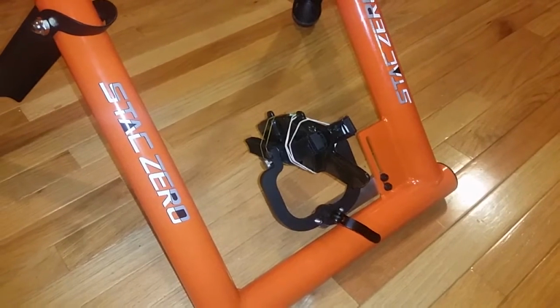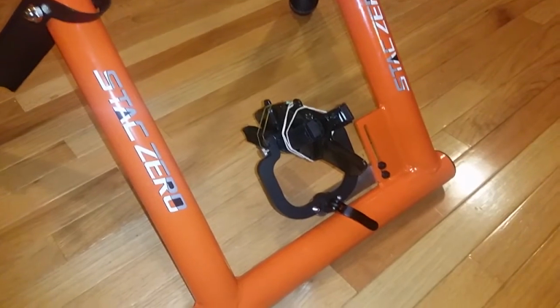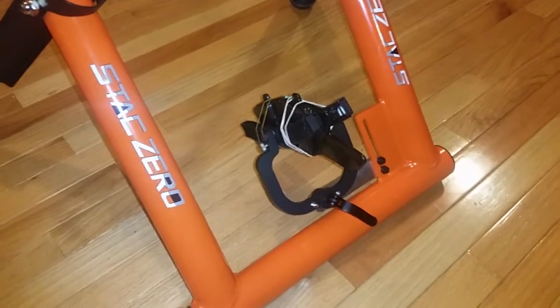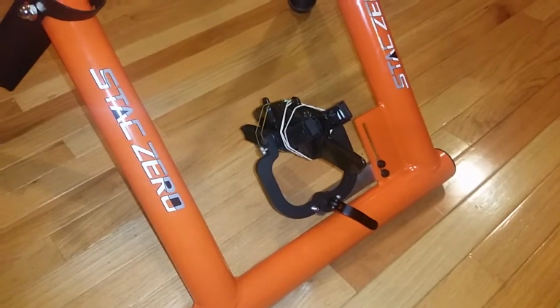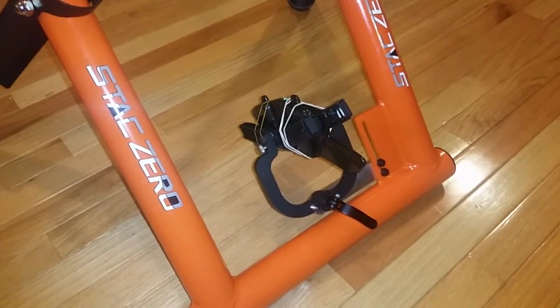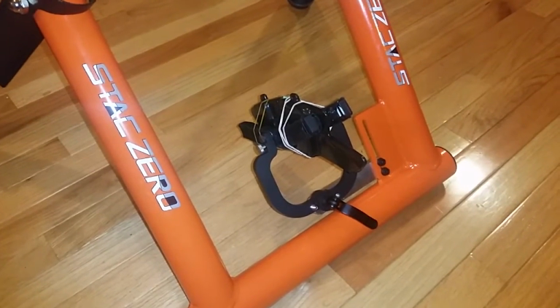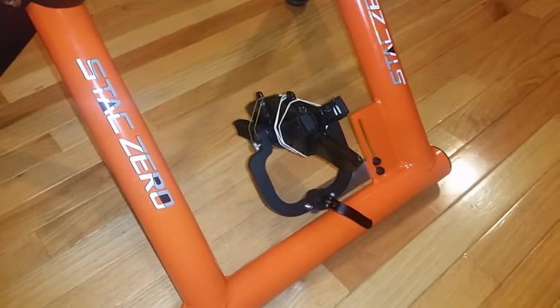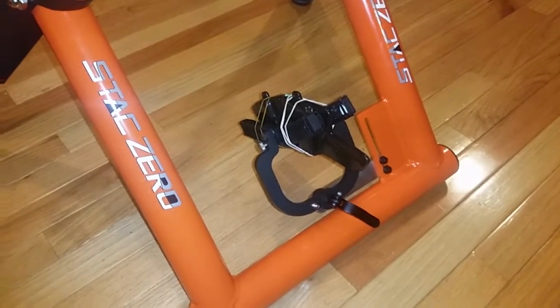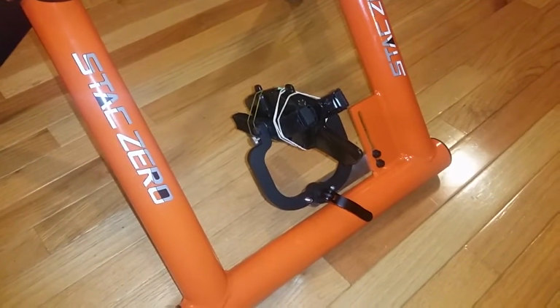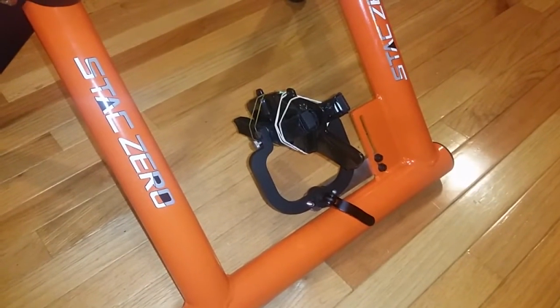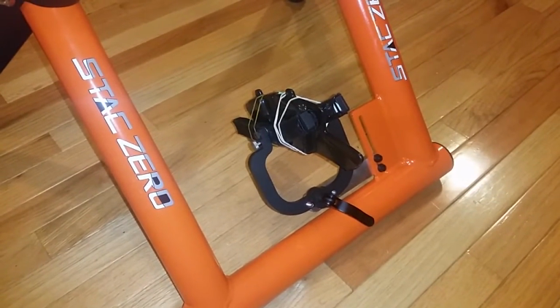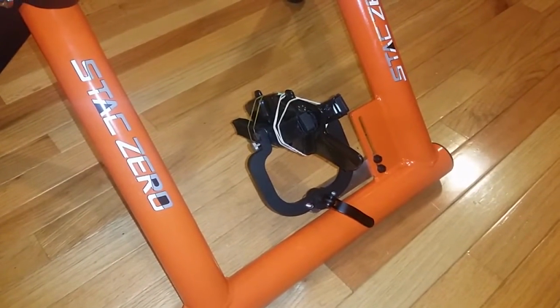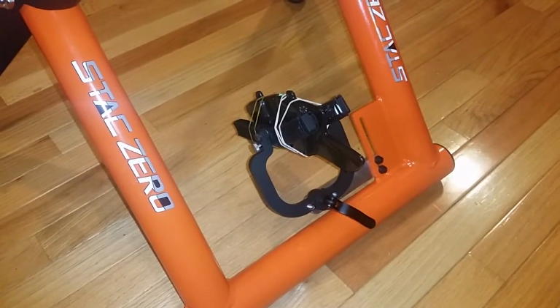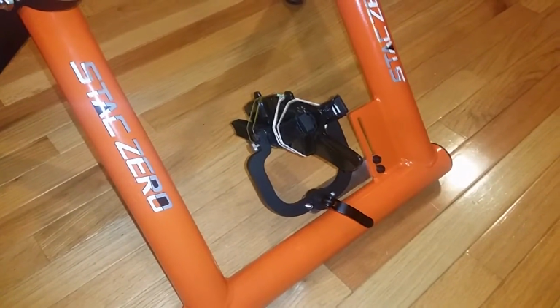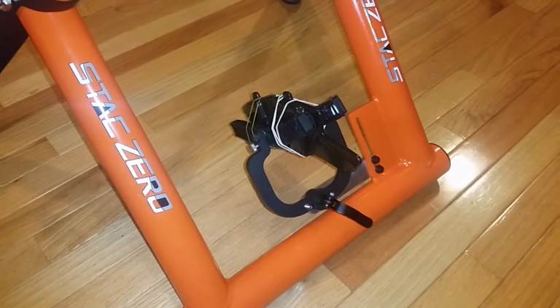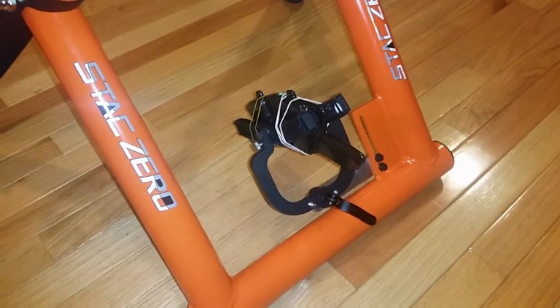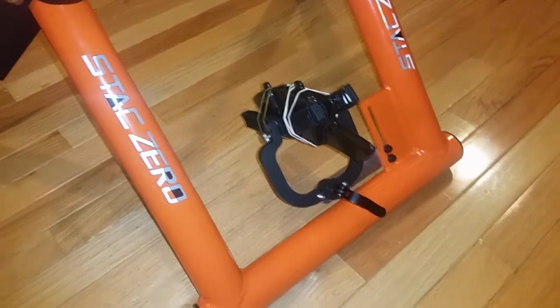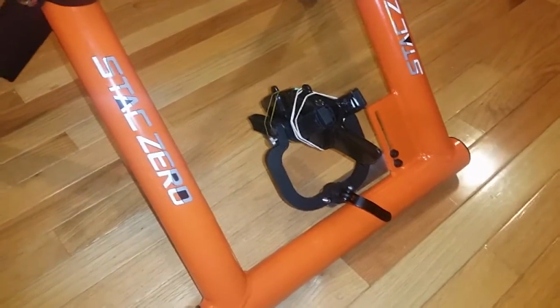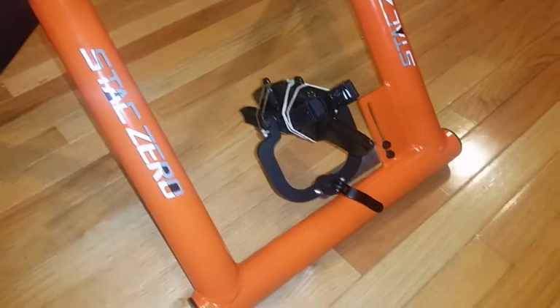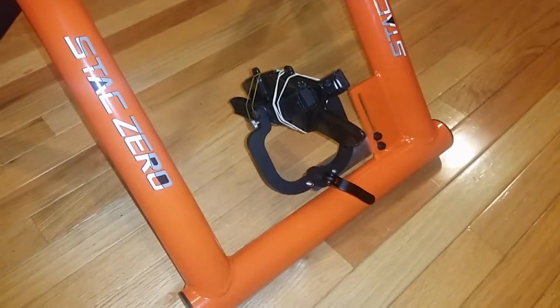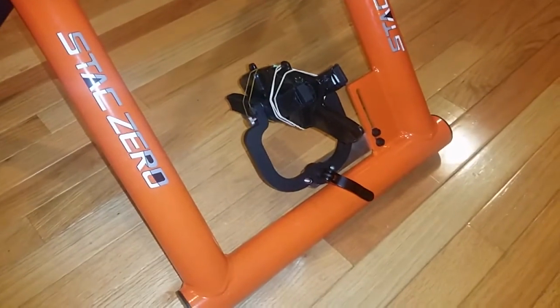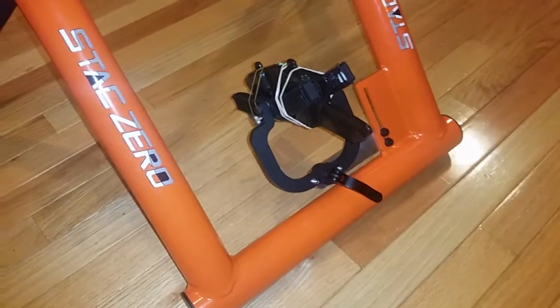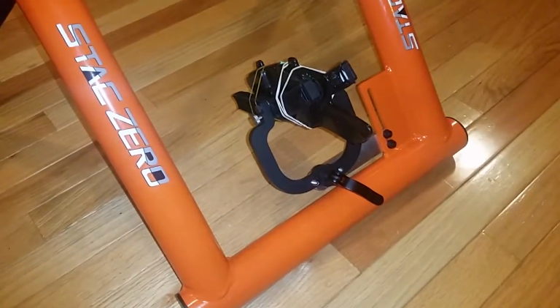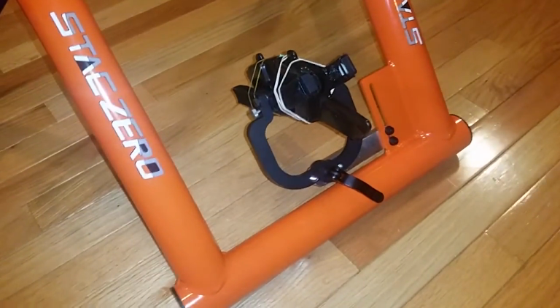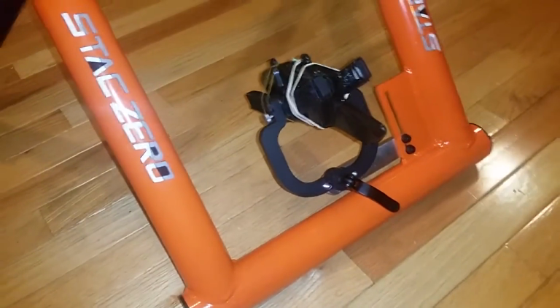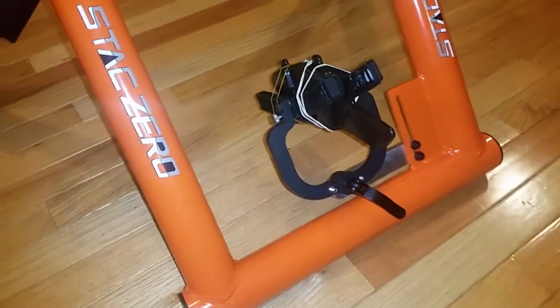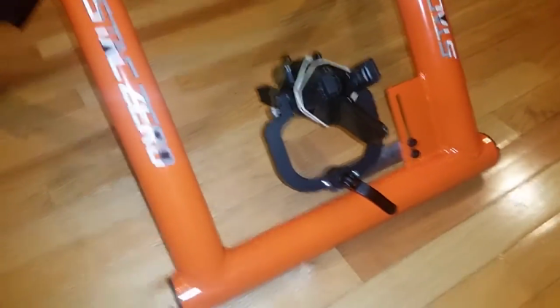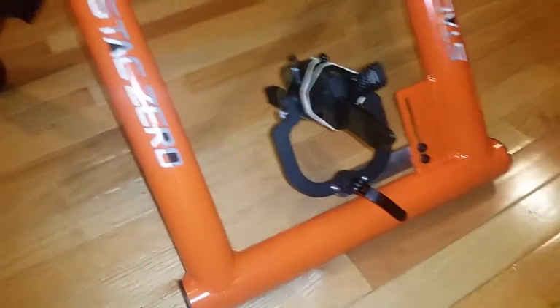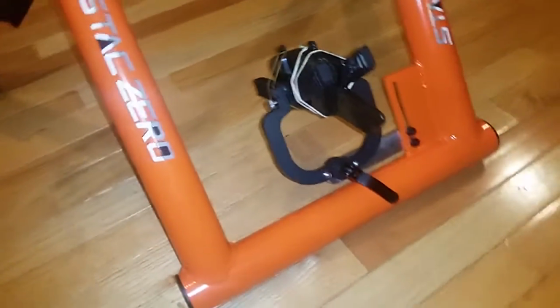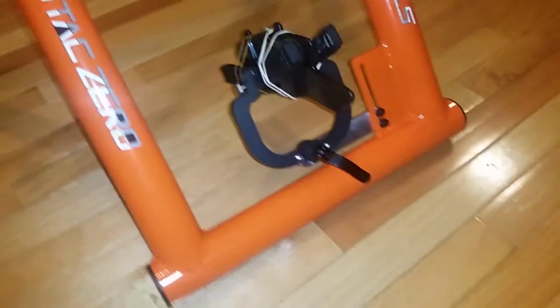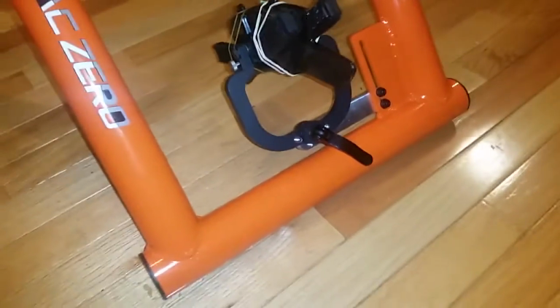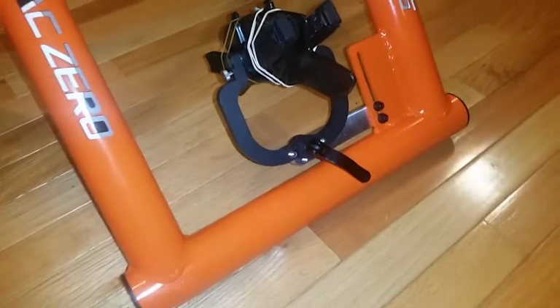Hi, it's Andrew from Stack. I've got a quick video here just on how to adjust the mounting hole location on the resistance unit.